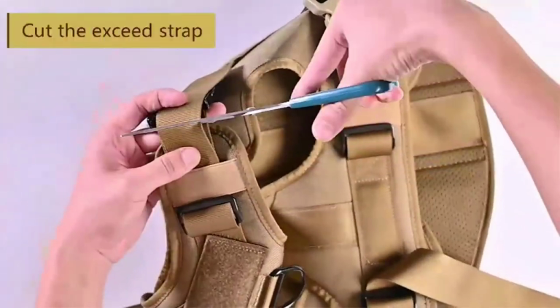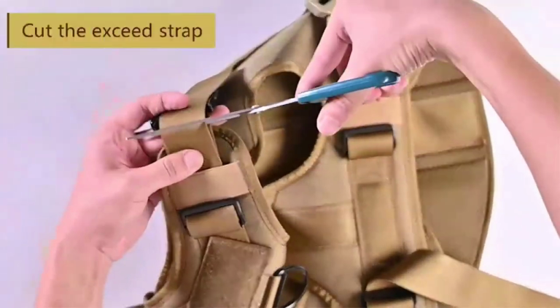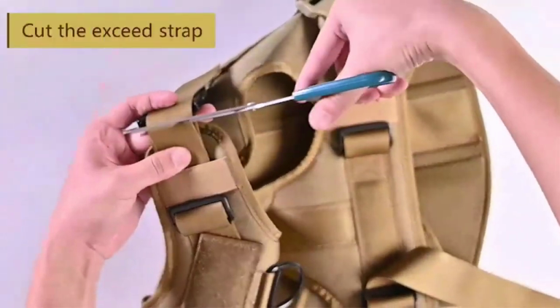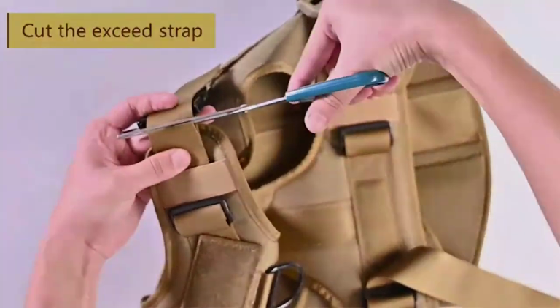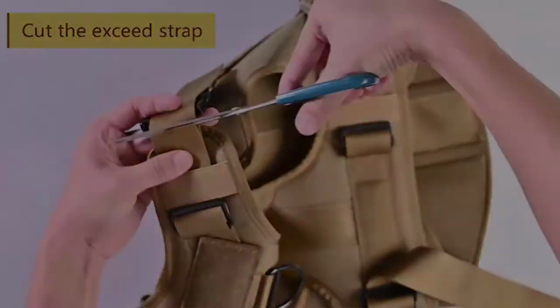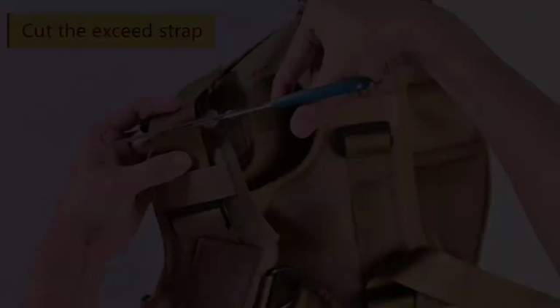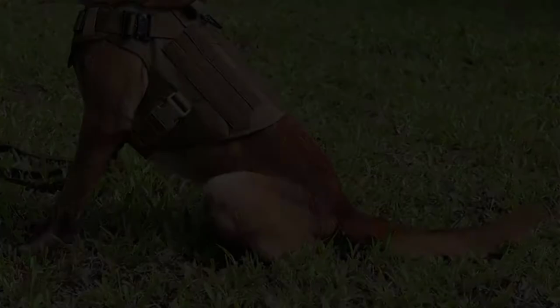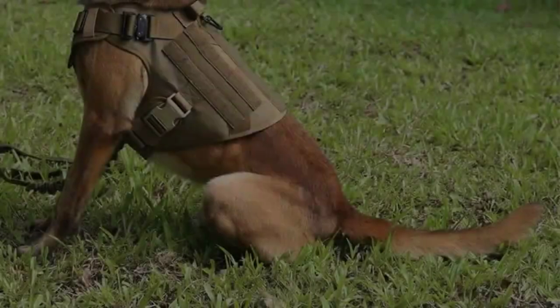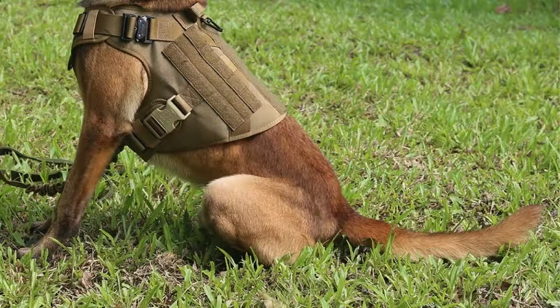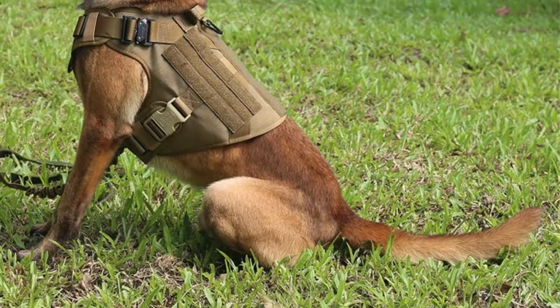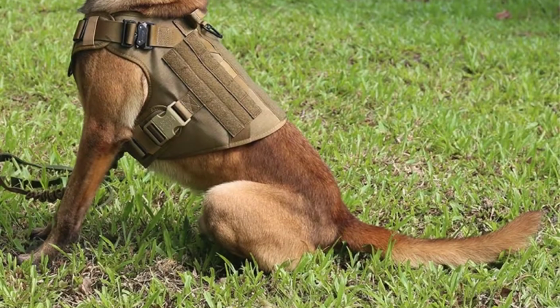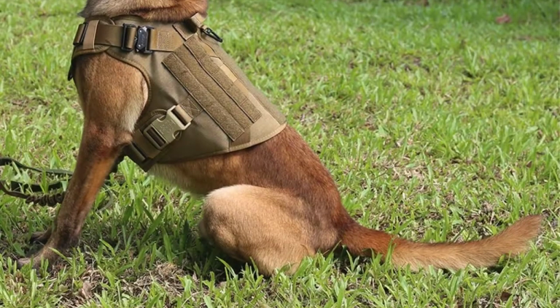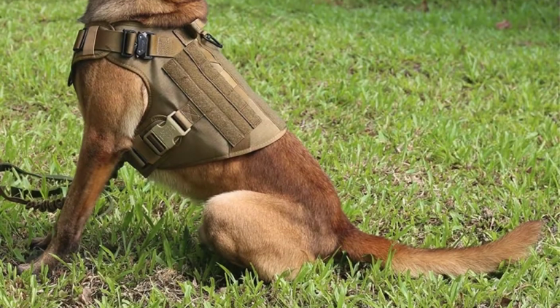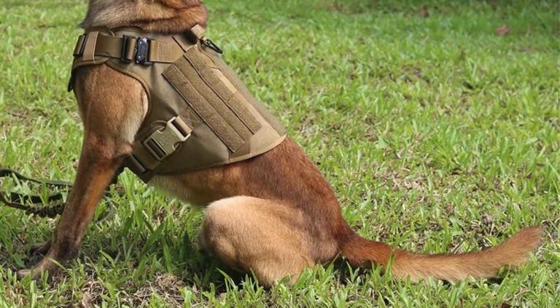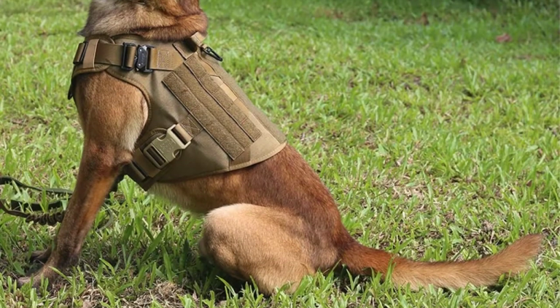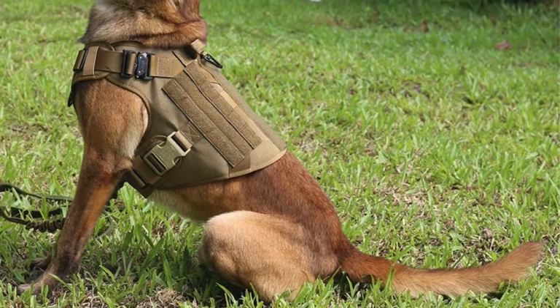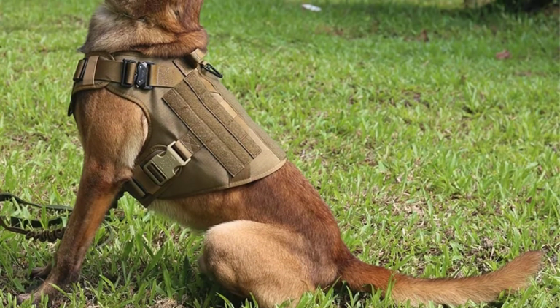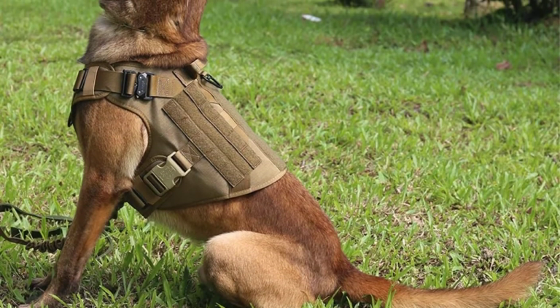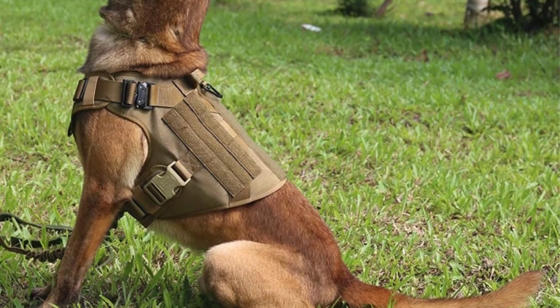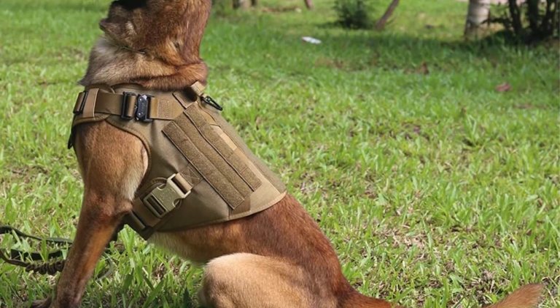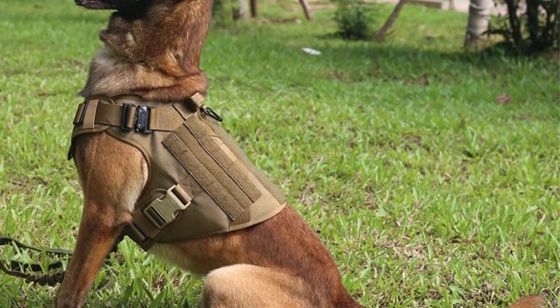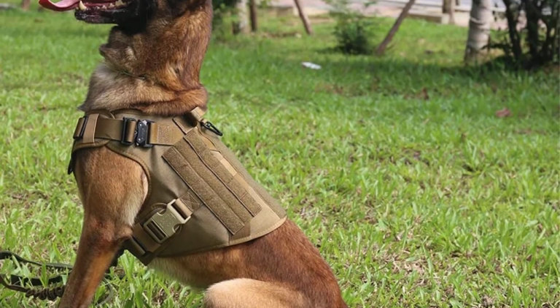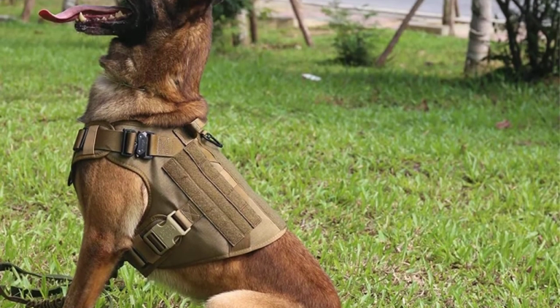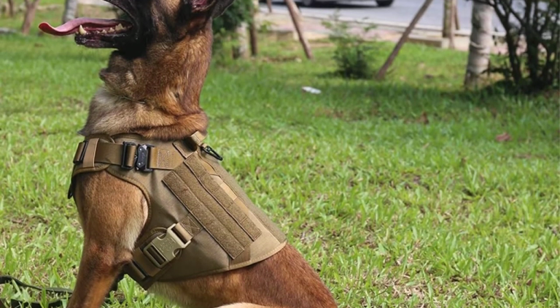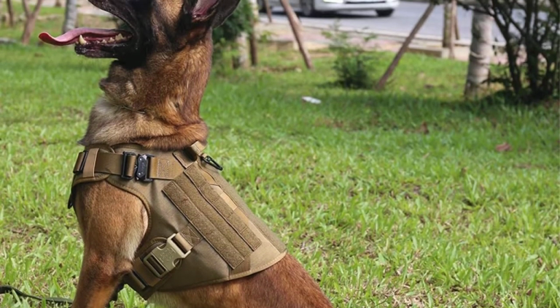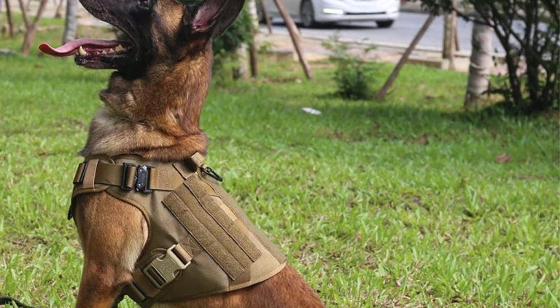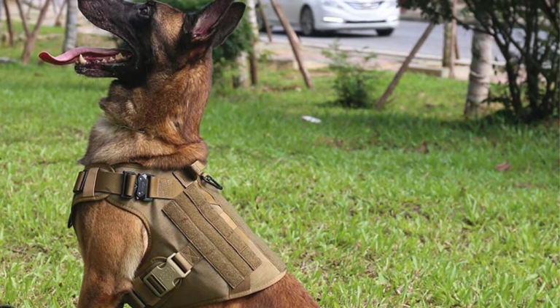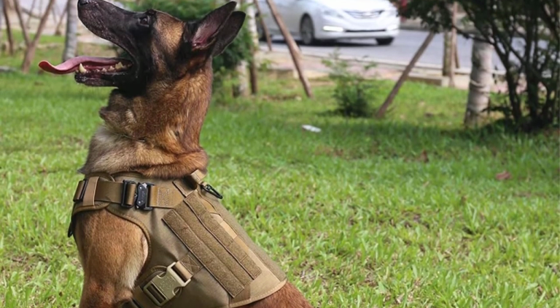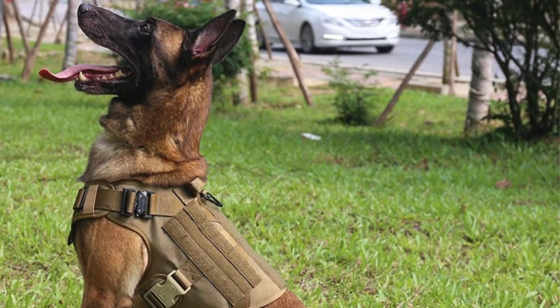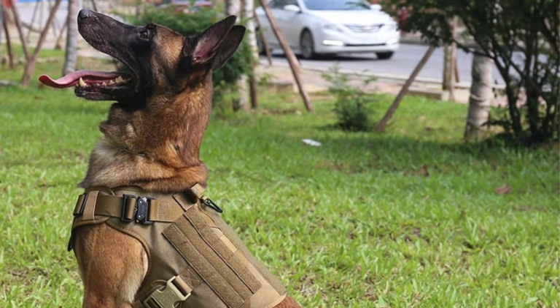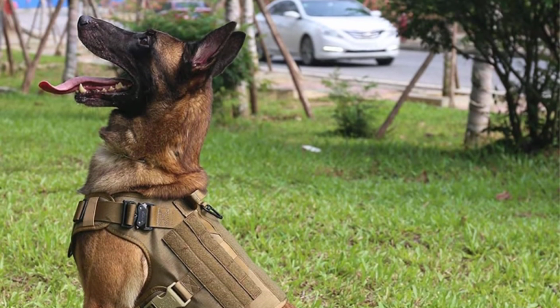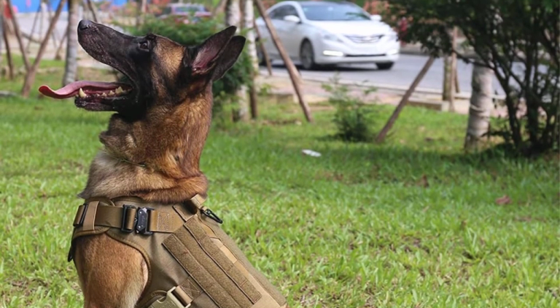Whatever shape, size, and breed of dog you own, there's an Icefang Escape Proof Harness to suit. You shouldn't find your dog slipping away, and he won't be irritated by the harness either.